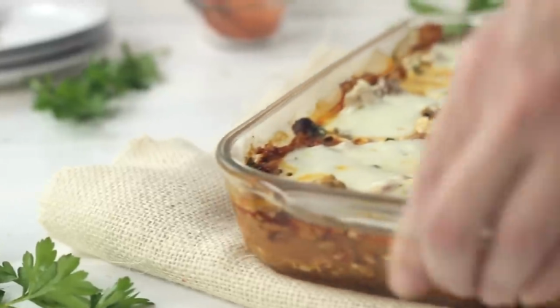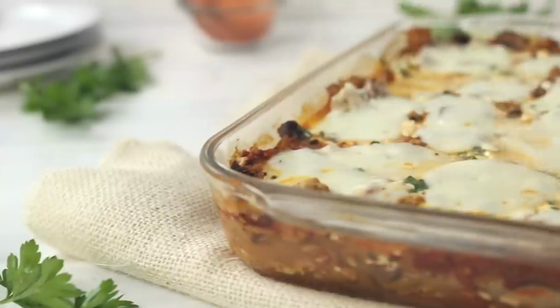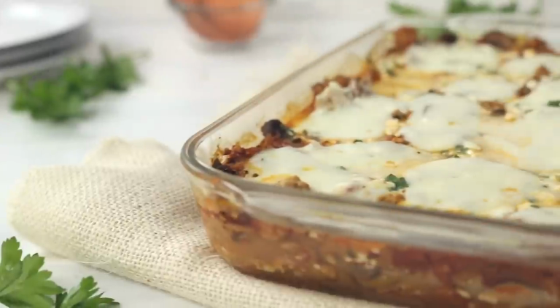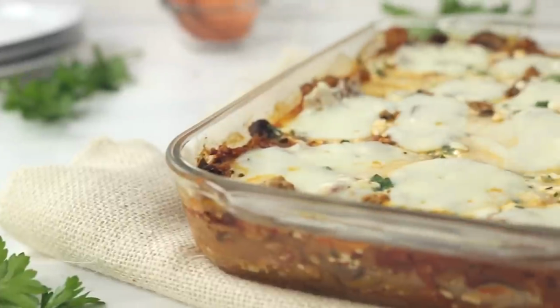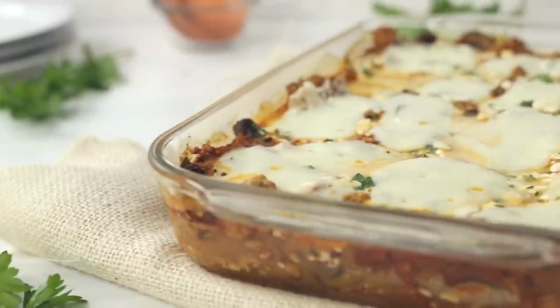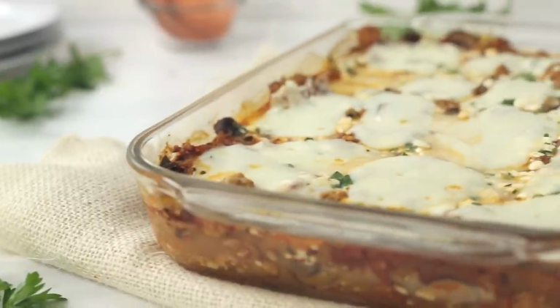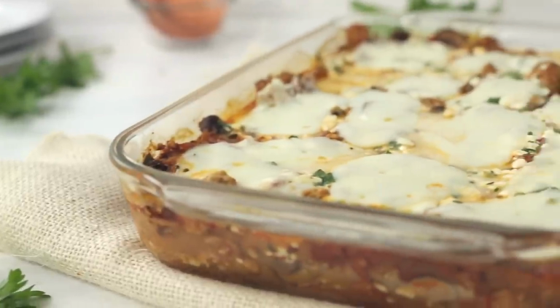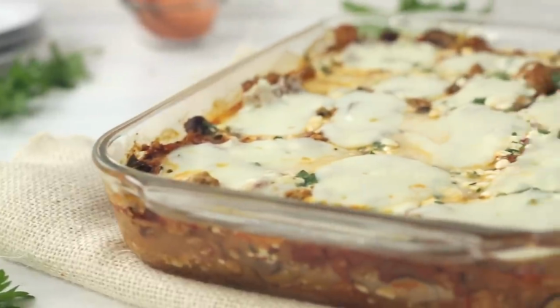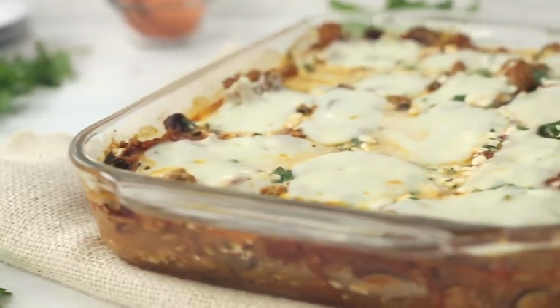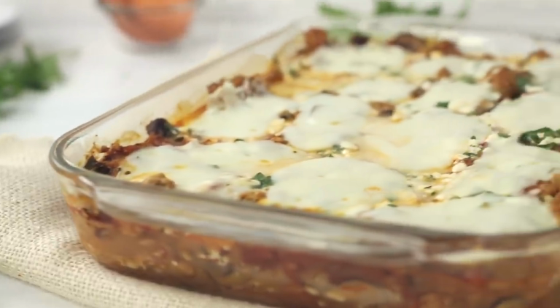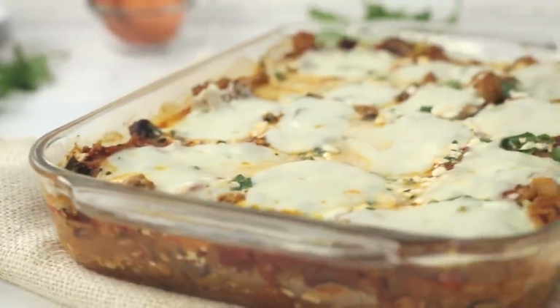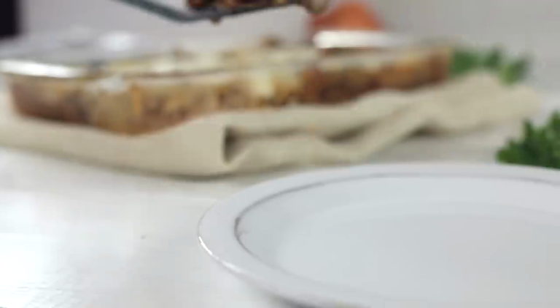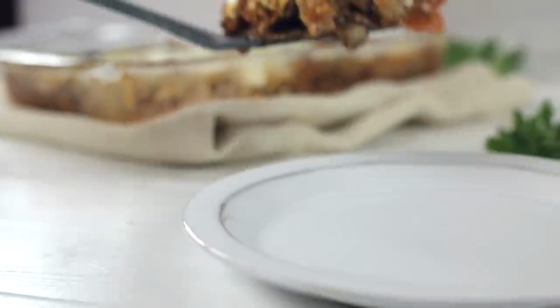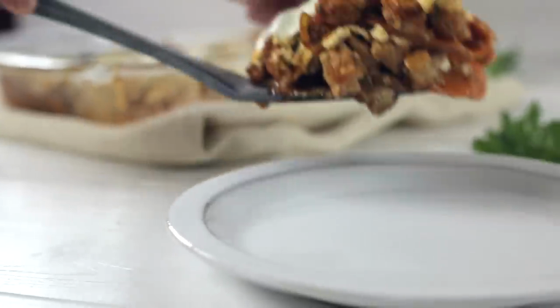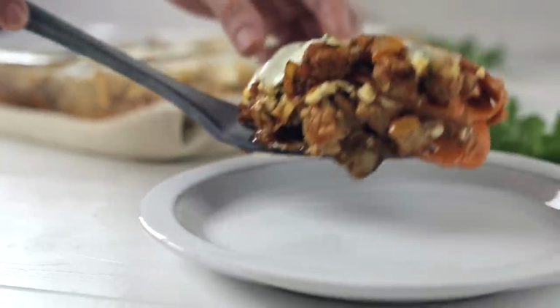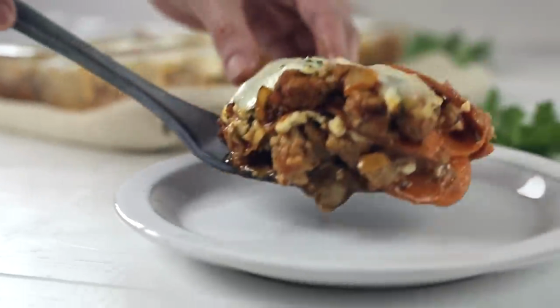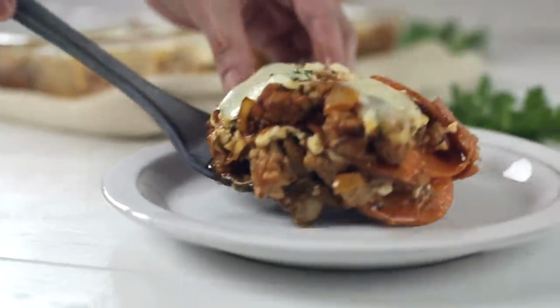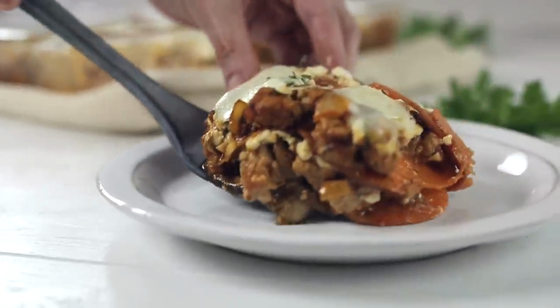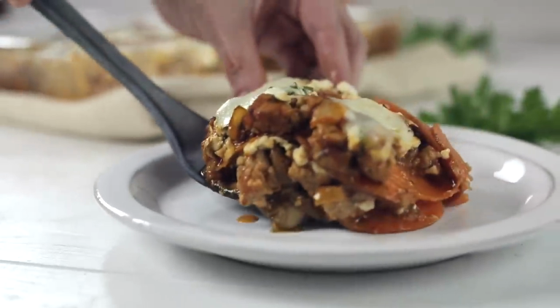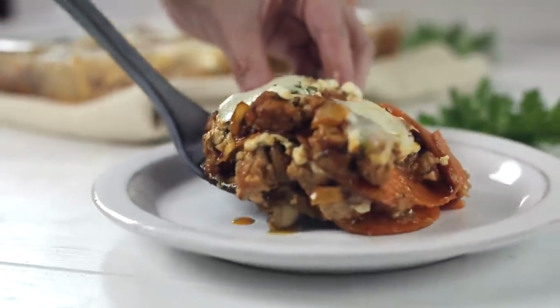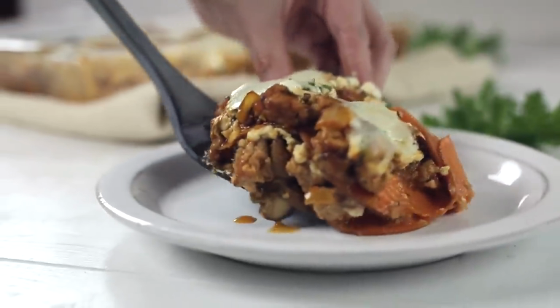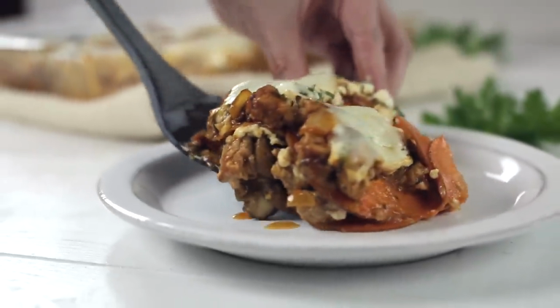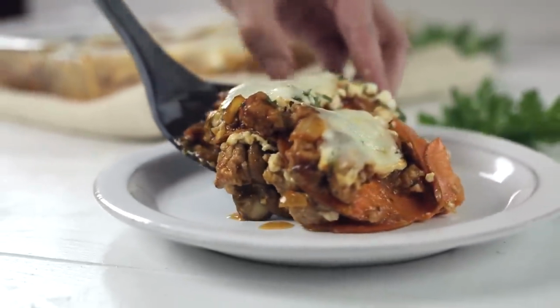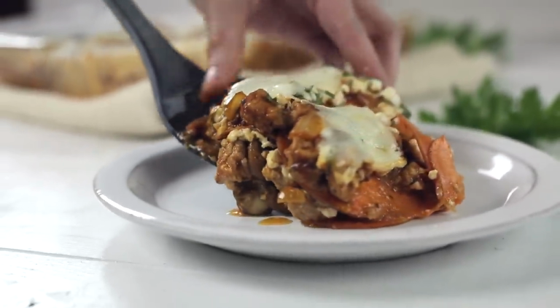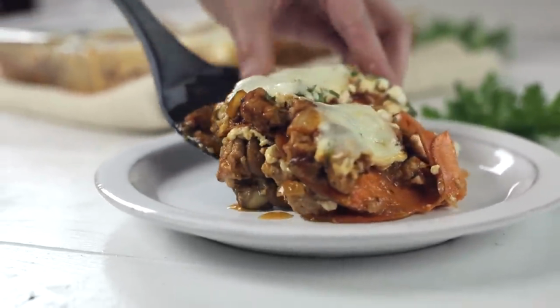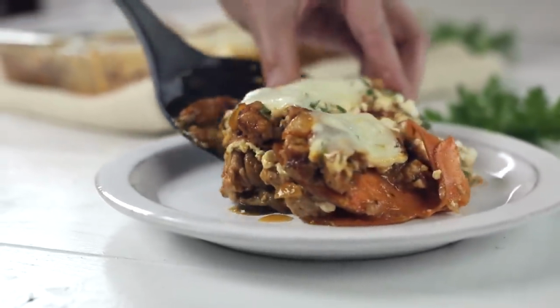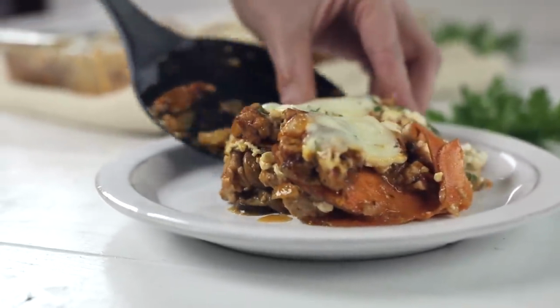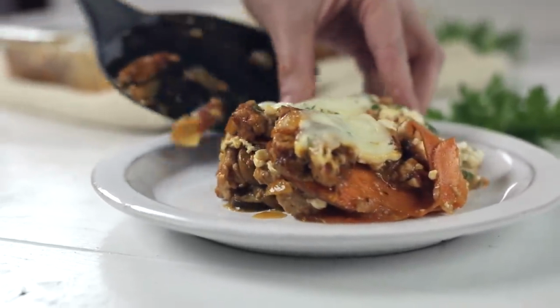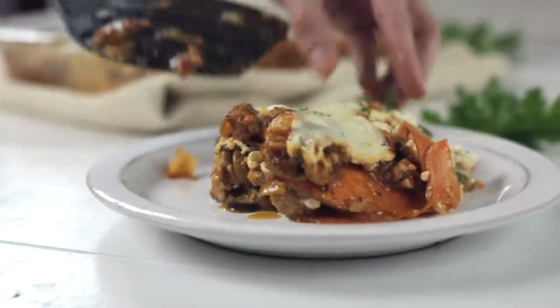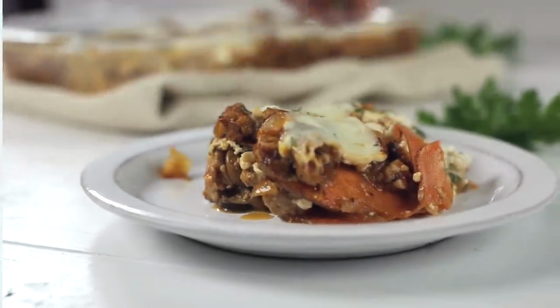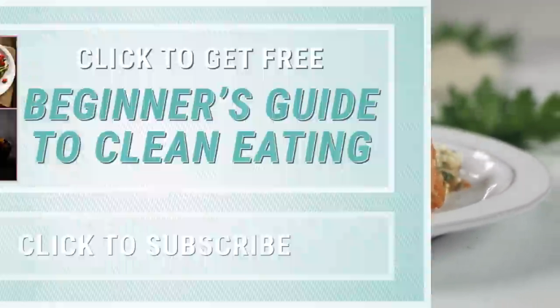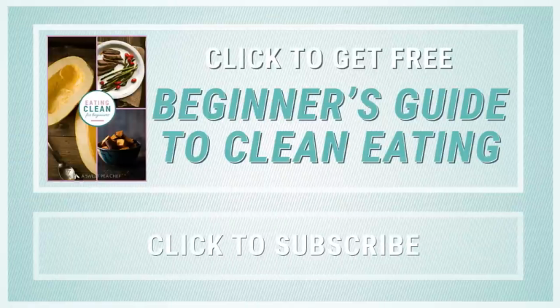Get ready to have a healthy lasagna that's gonna satisfy all of your lasagna cravings and actually be good for your body.